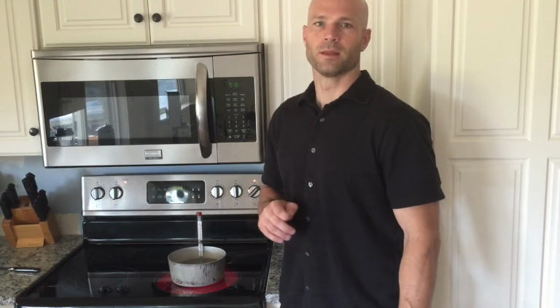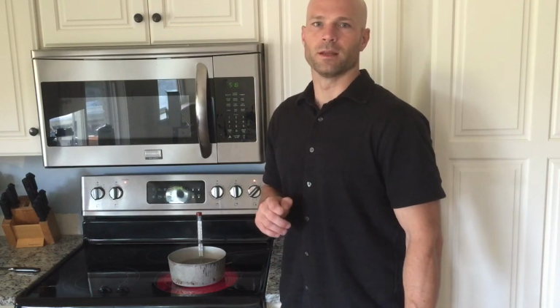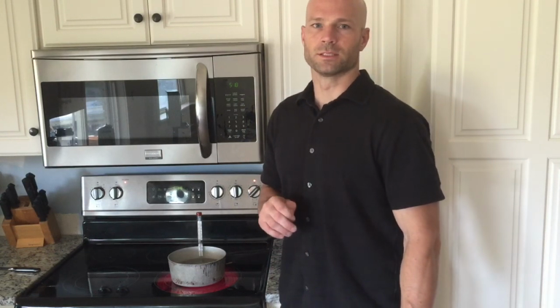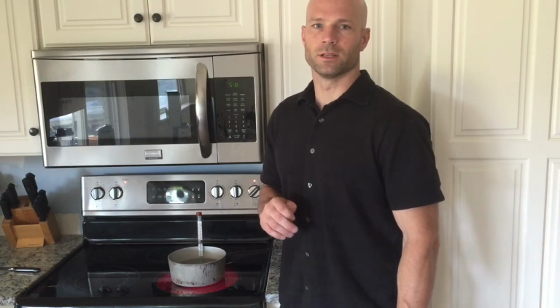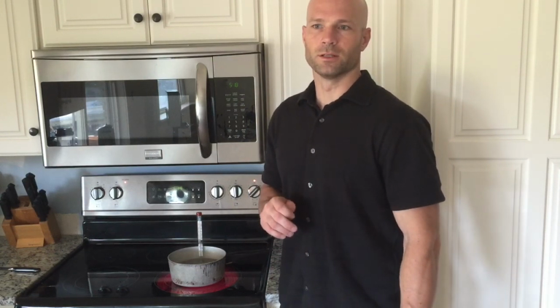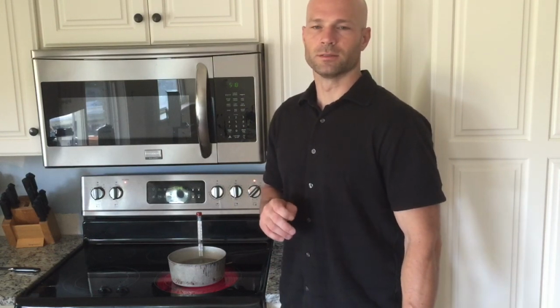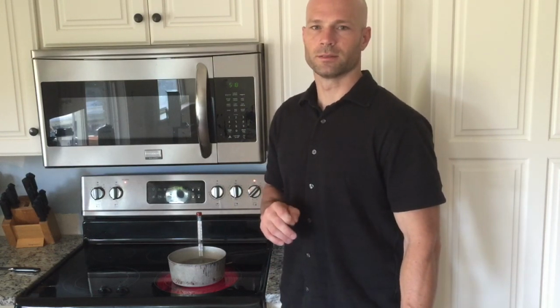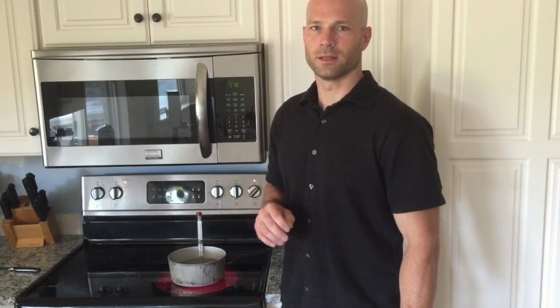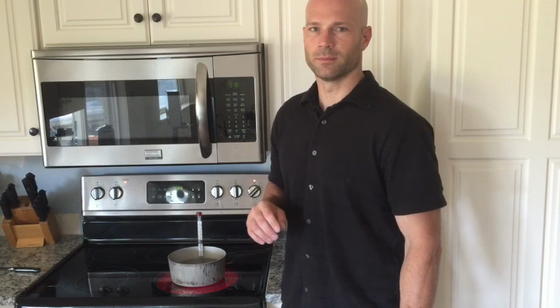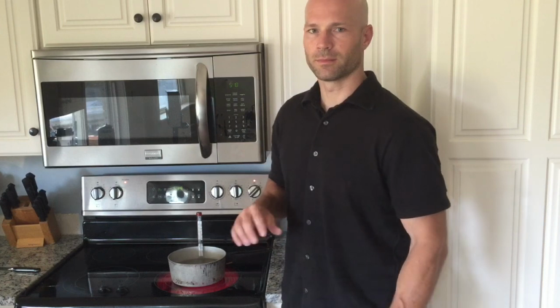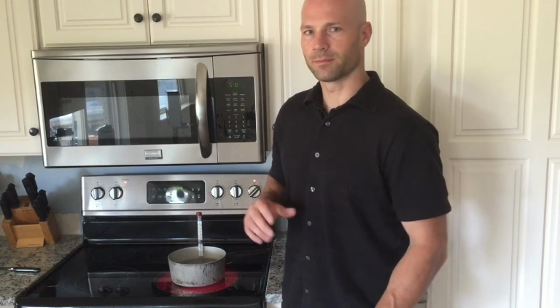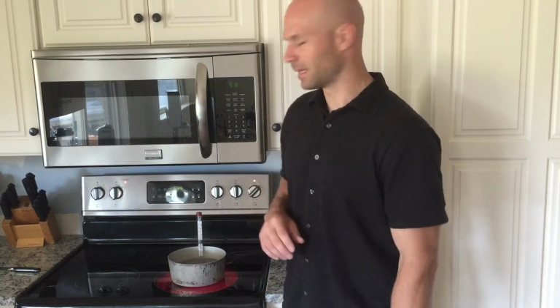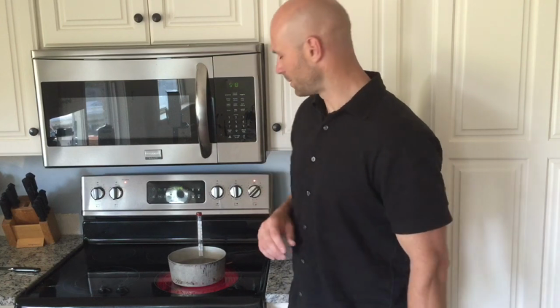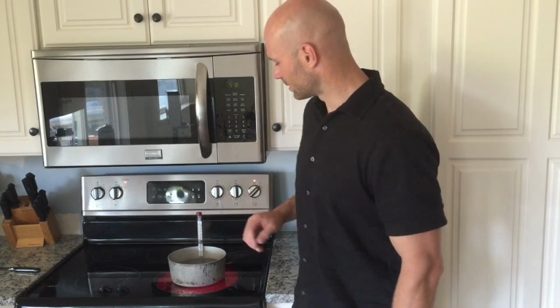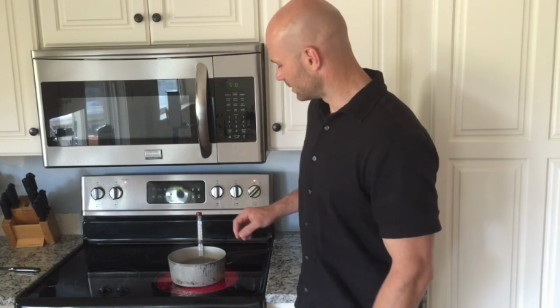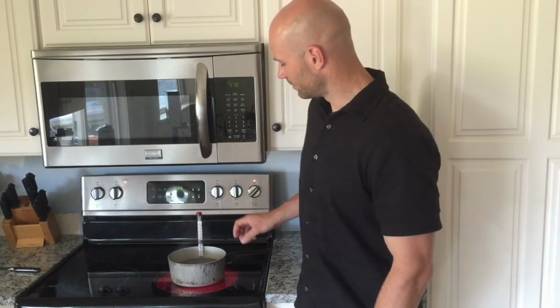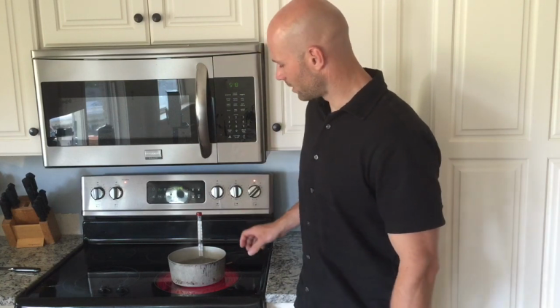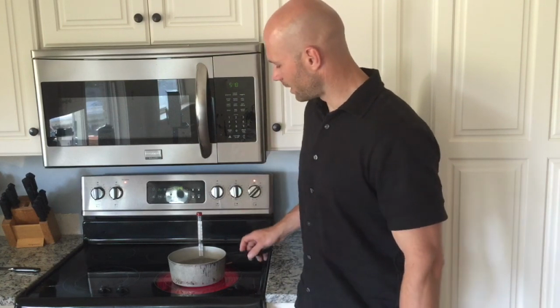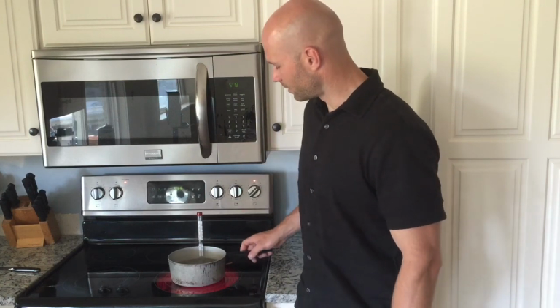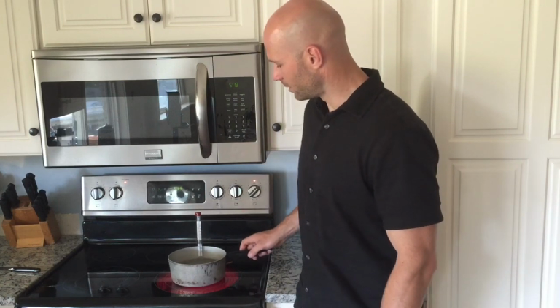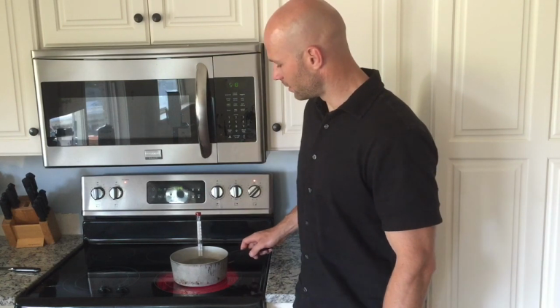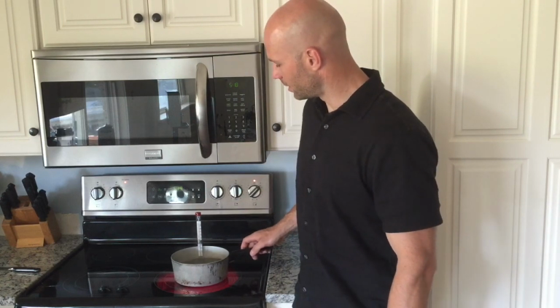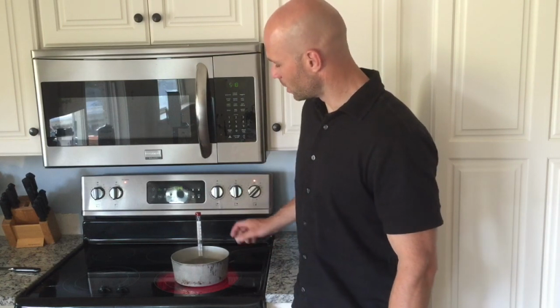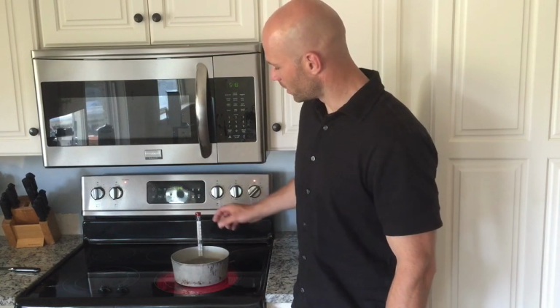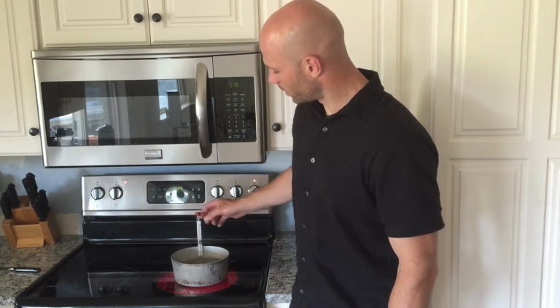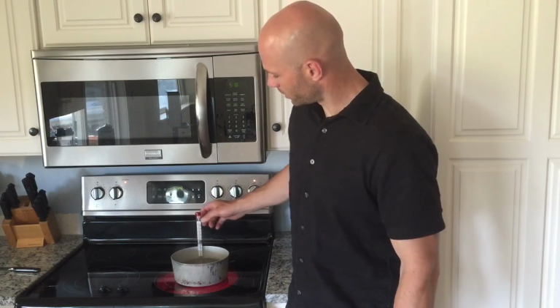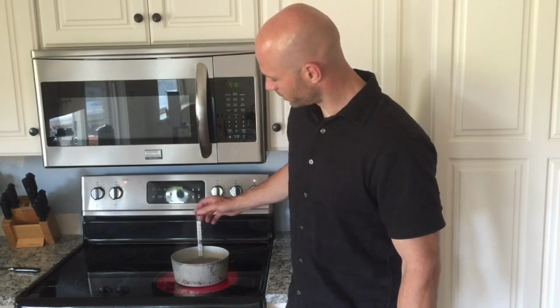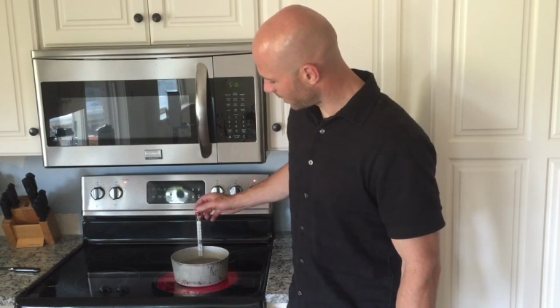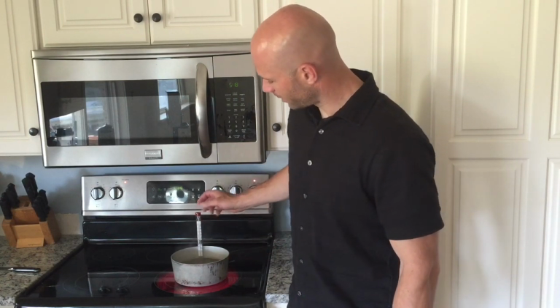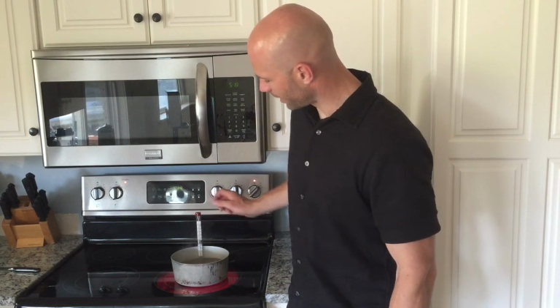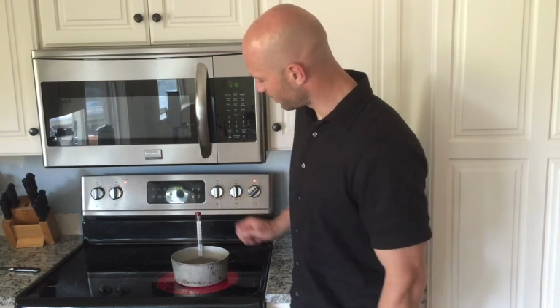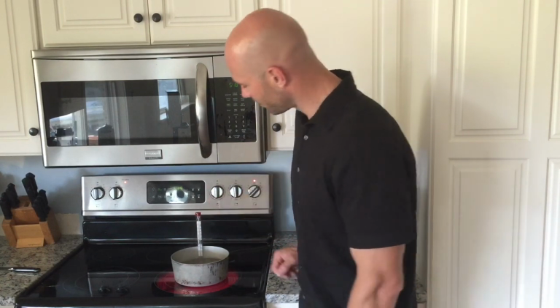And that's basically all you need to know in order to calibrate your candy thermometer.